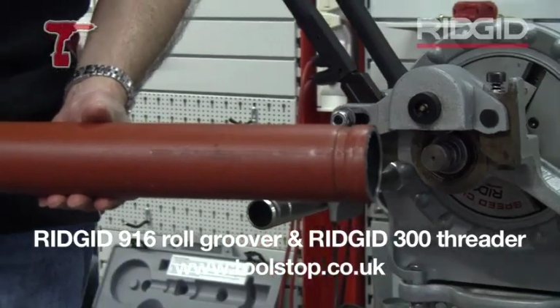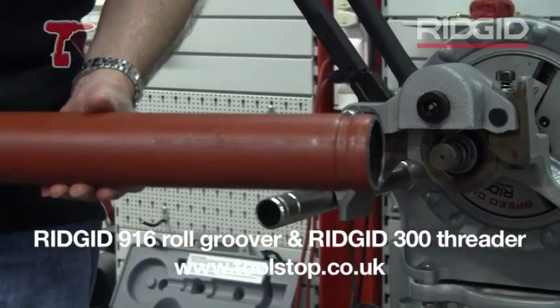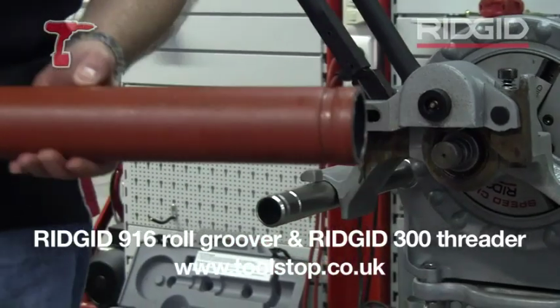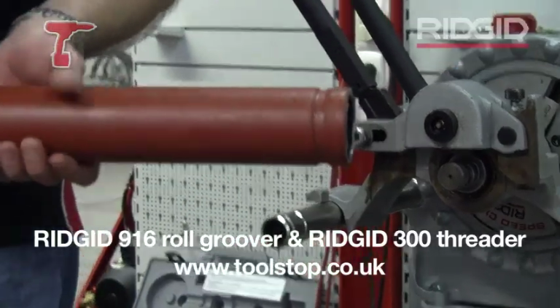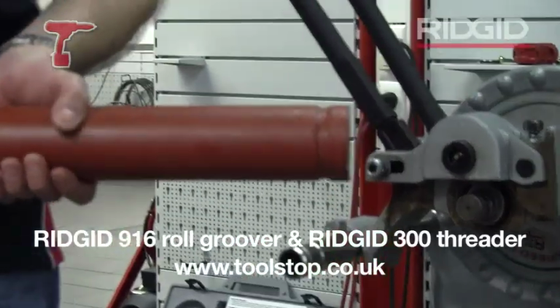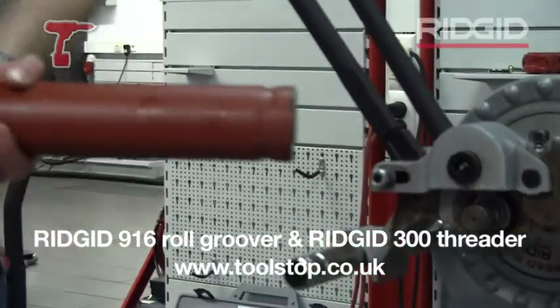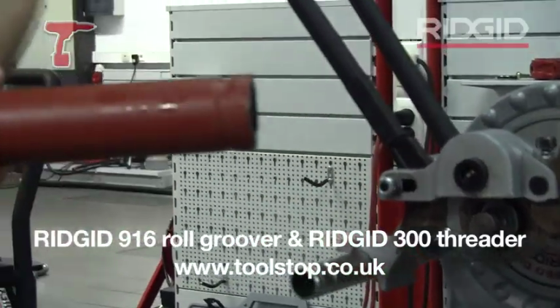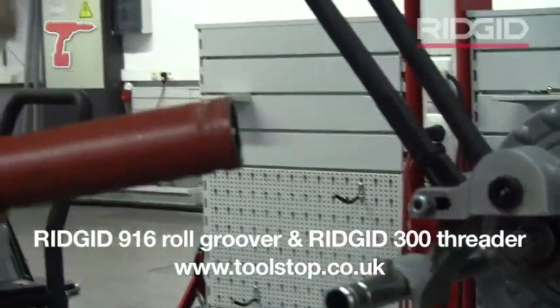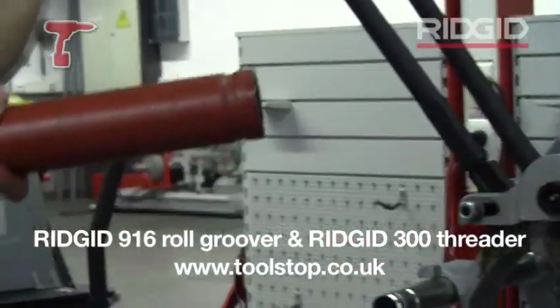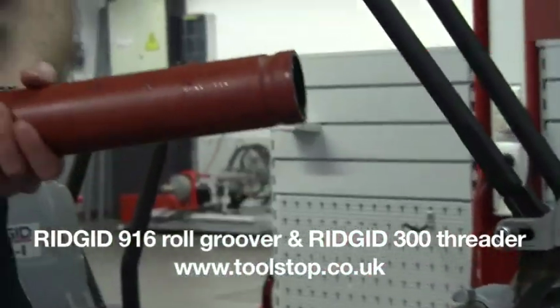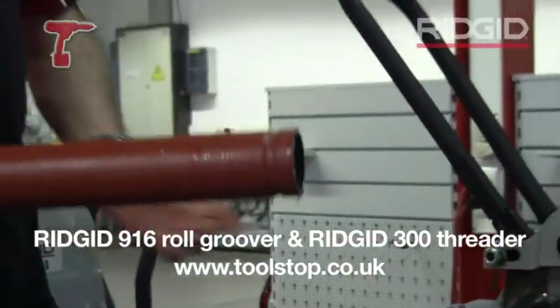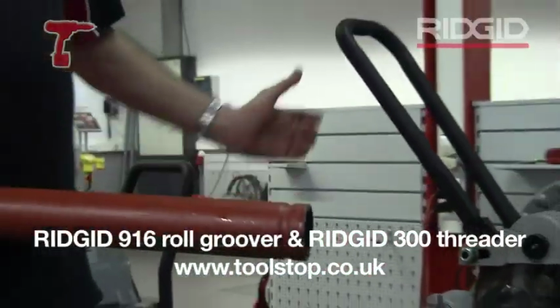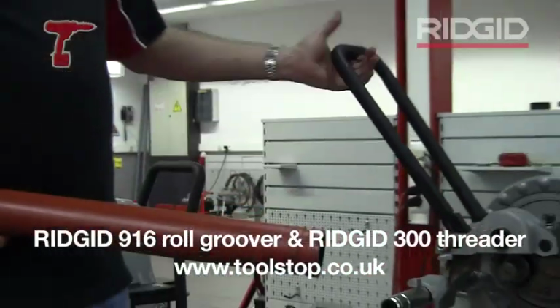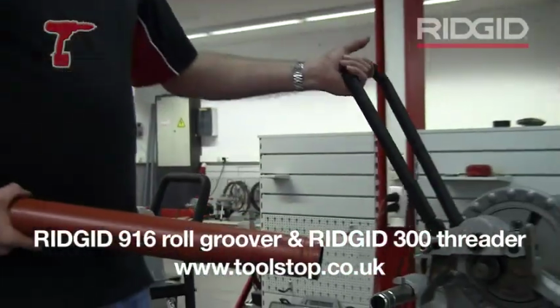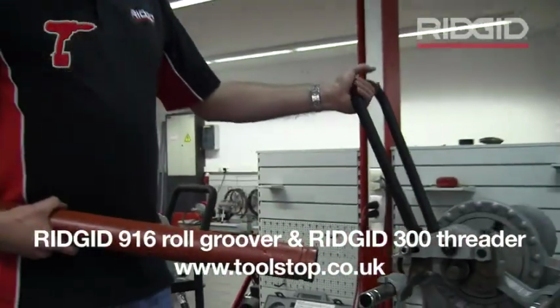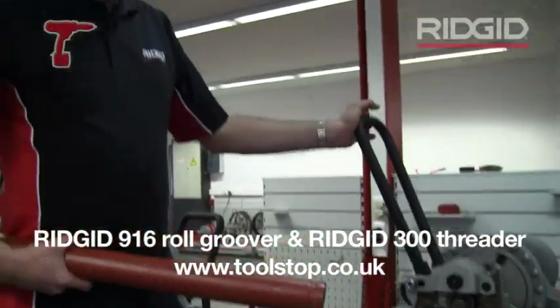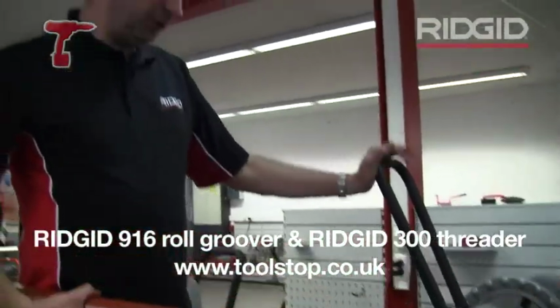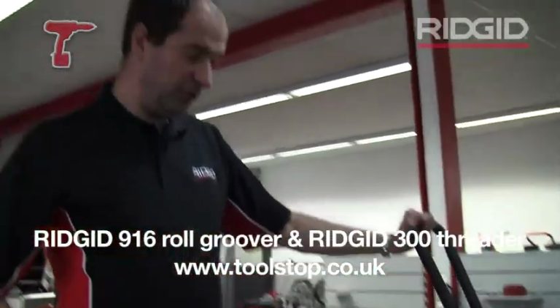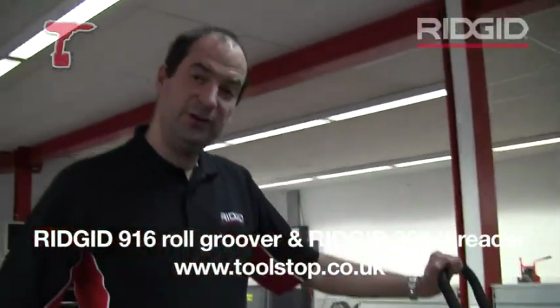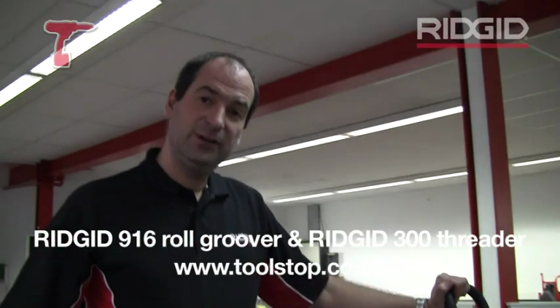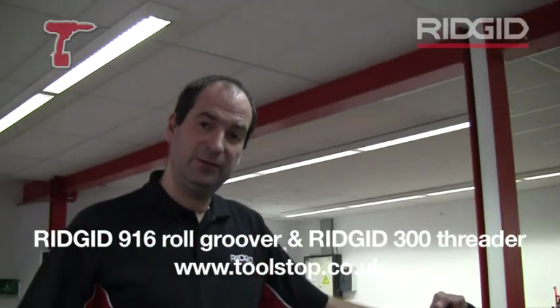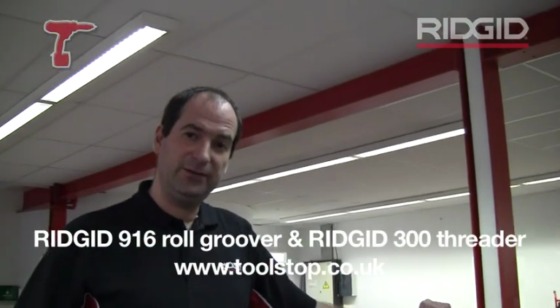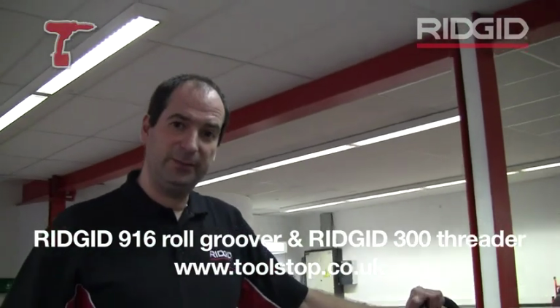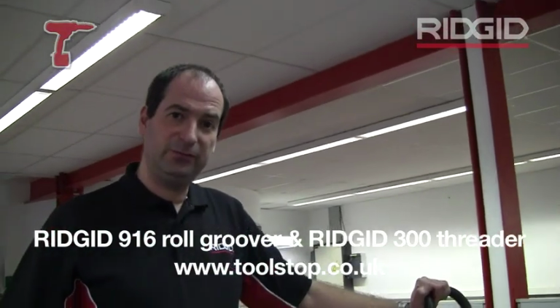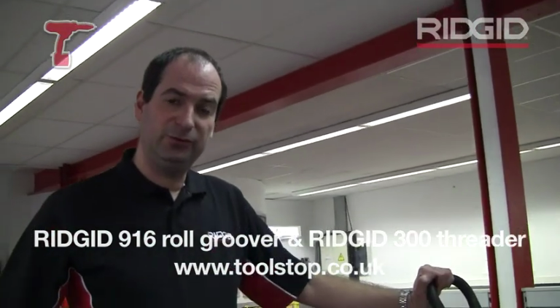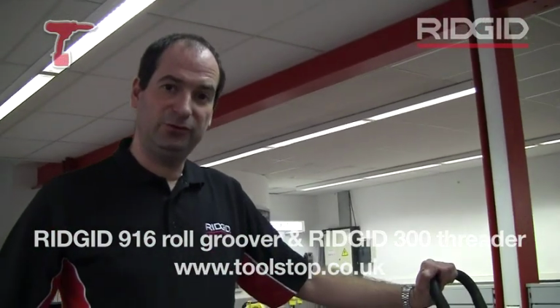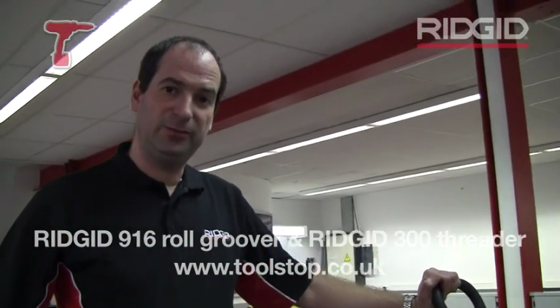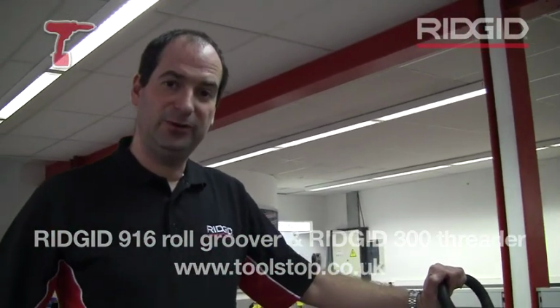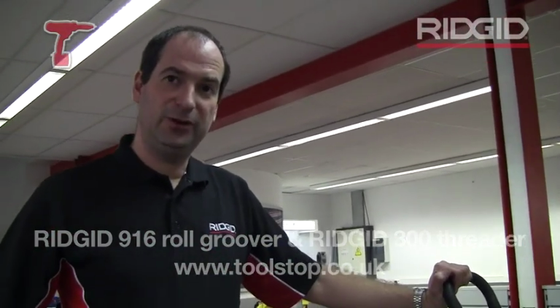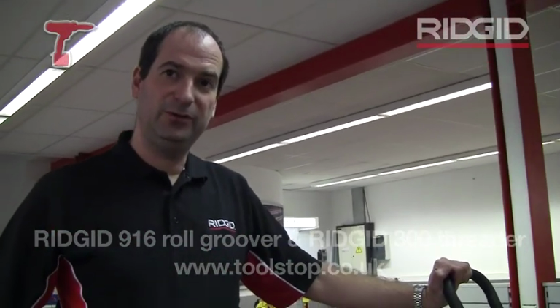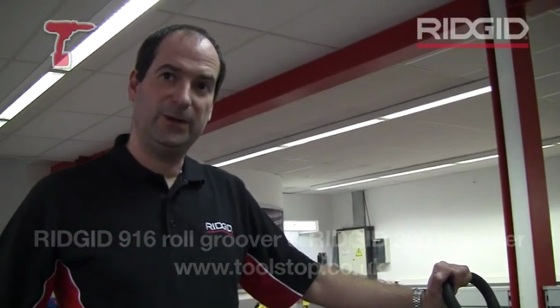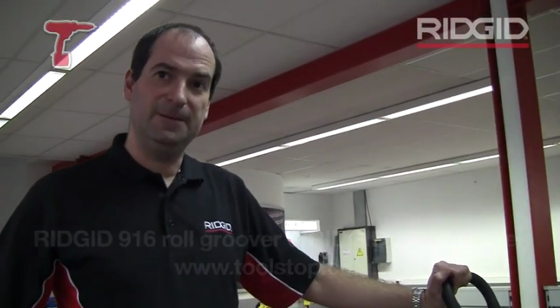So that's the 916 Rigid roll groover, two to six inch, currently available from toolstock.co.uk.